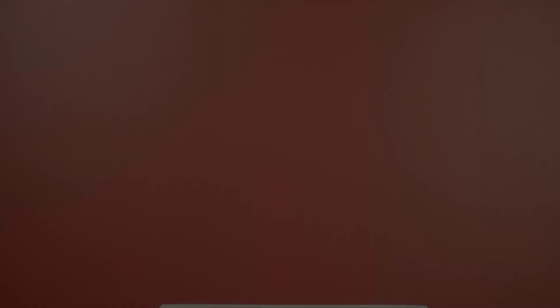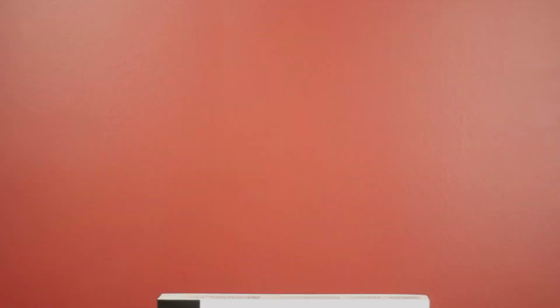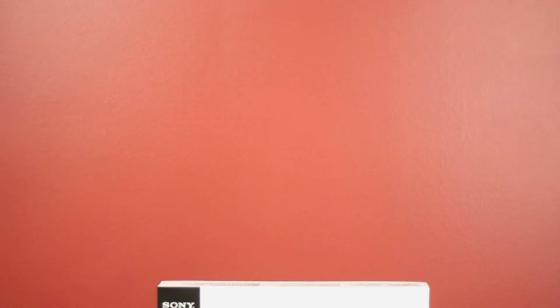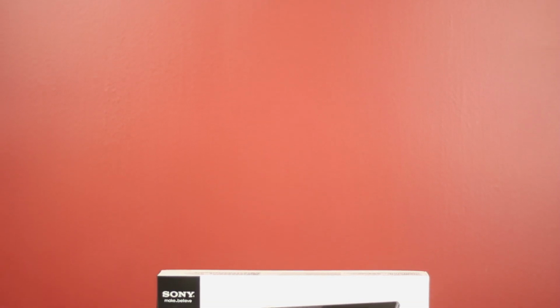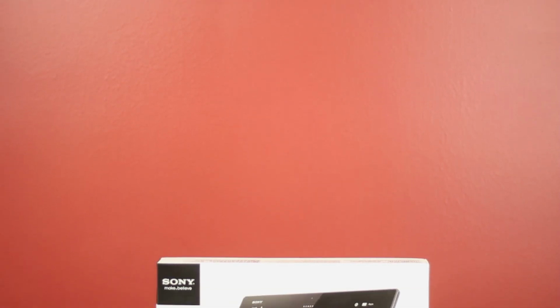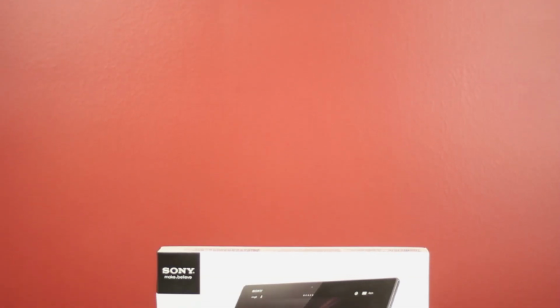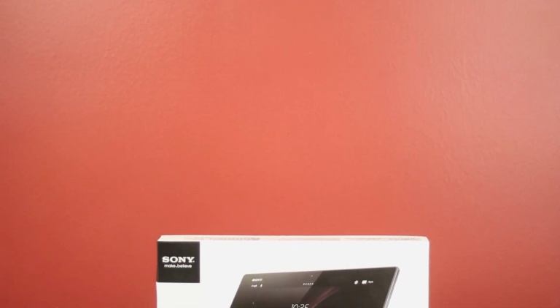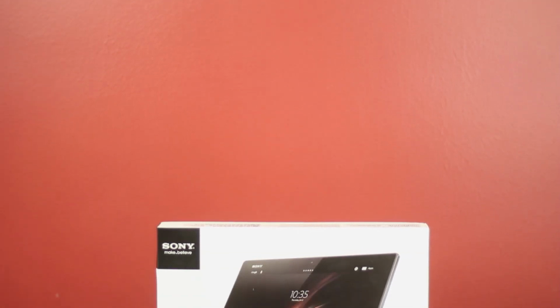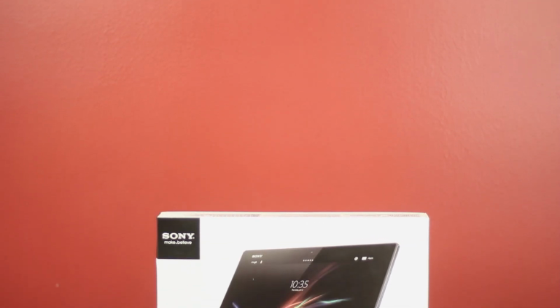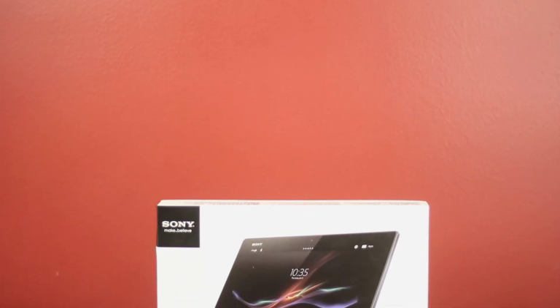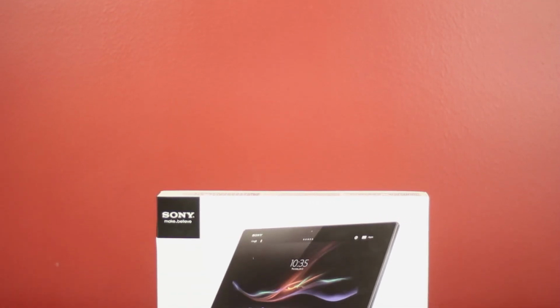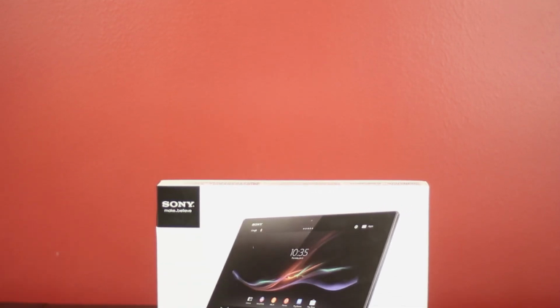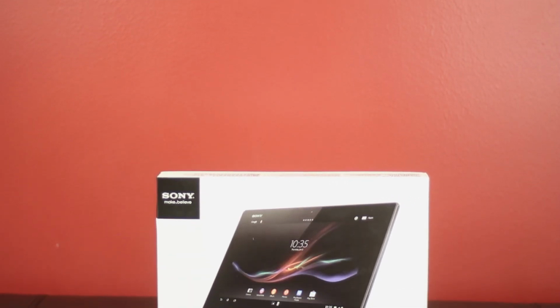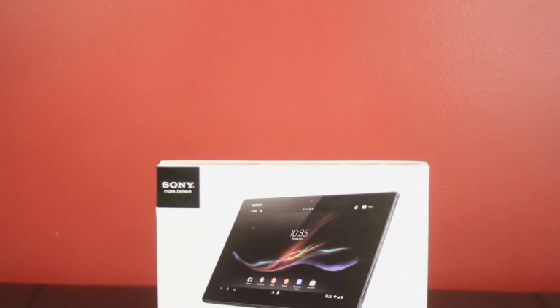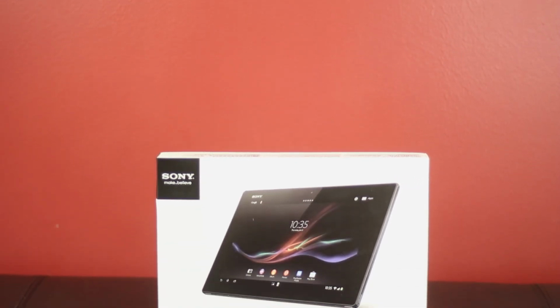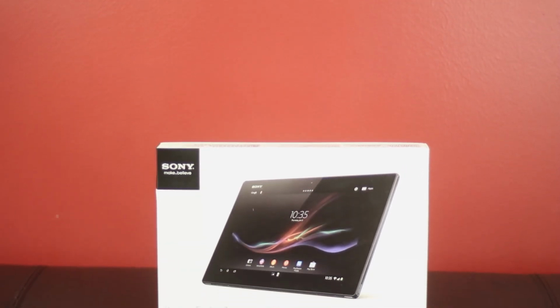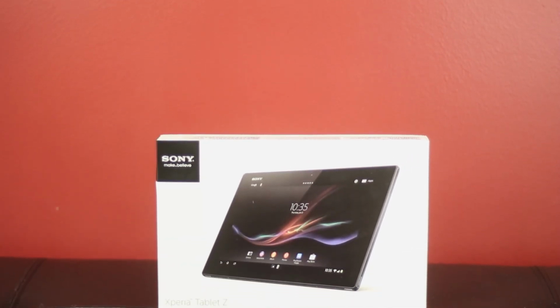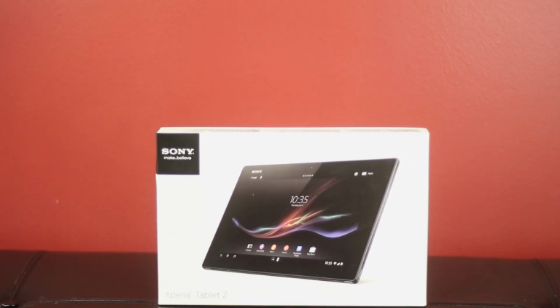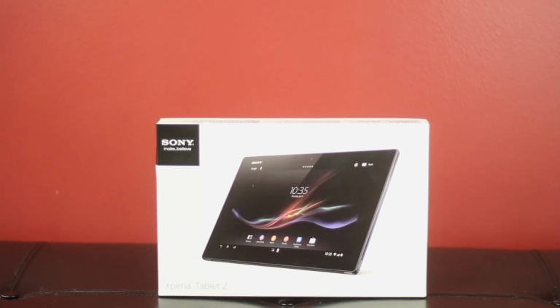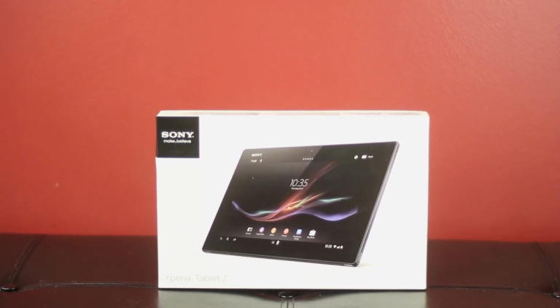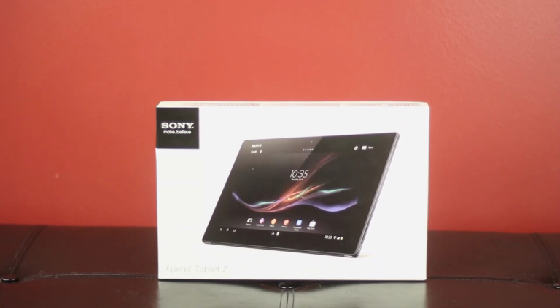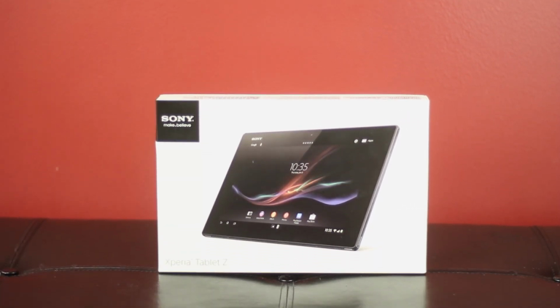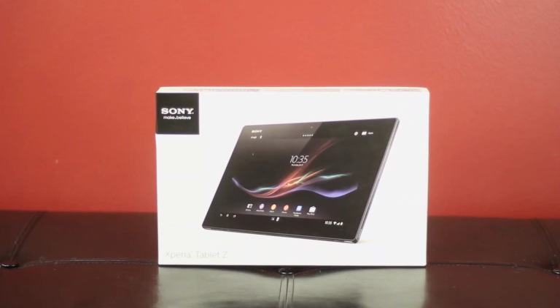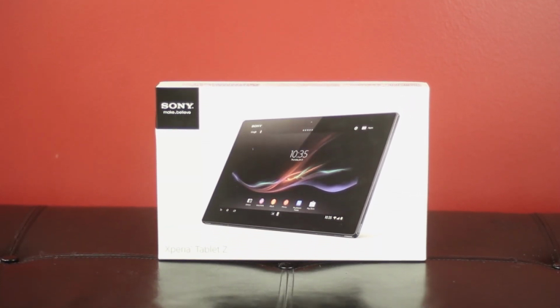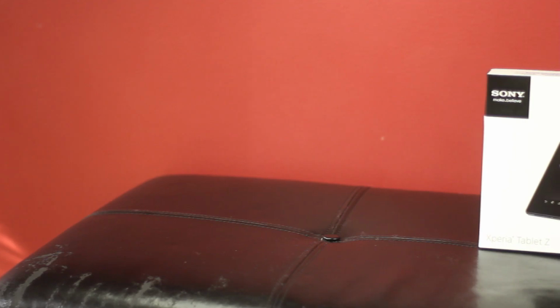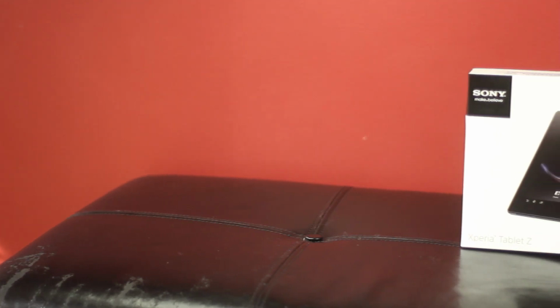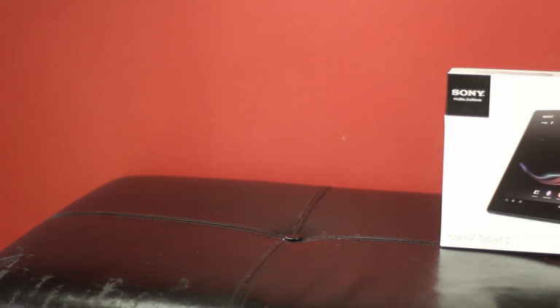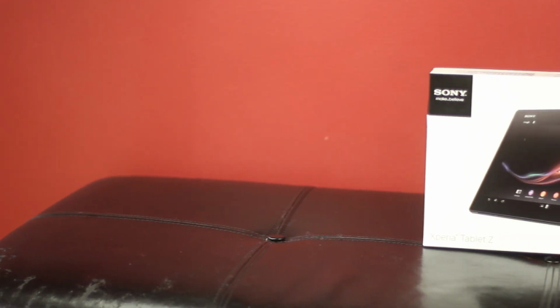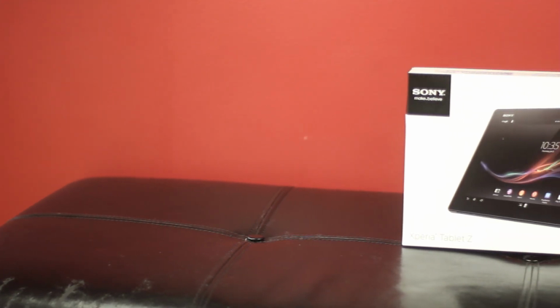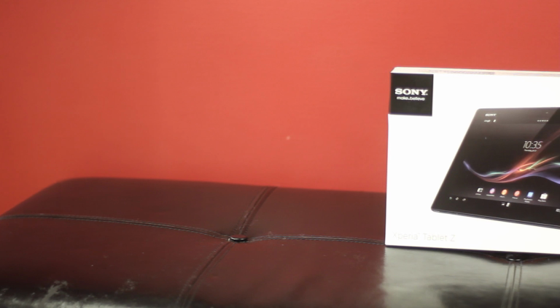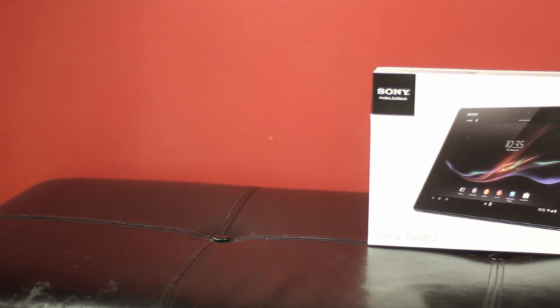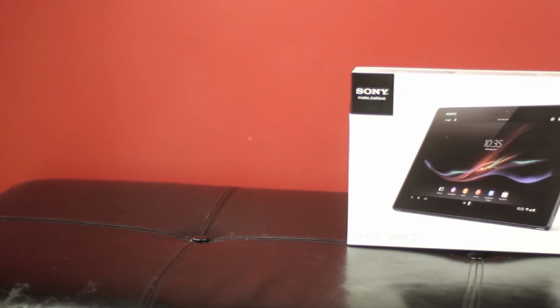Hey guys, BowHD here from HowToAndMore, and I have finally got my hands on the Xperia Tablet Z.